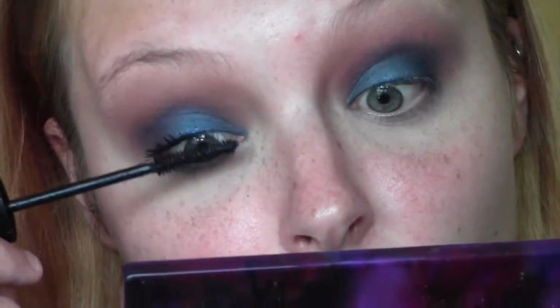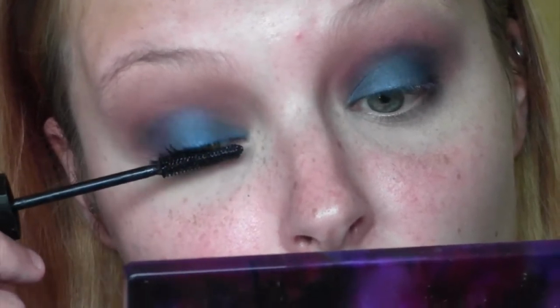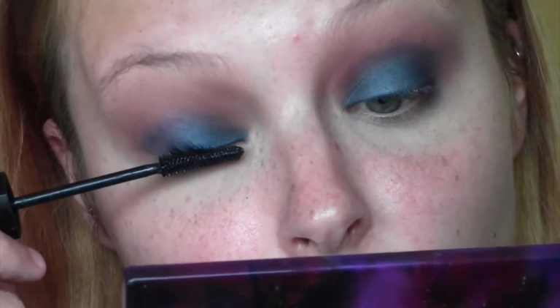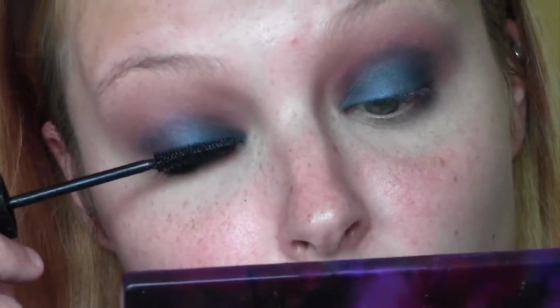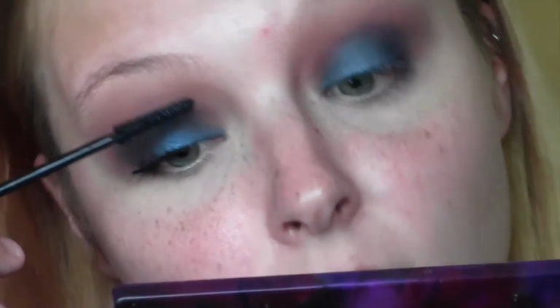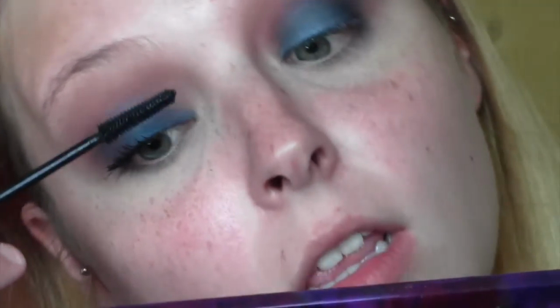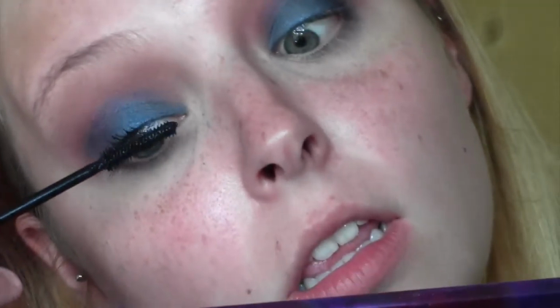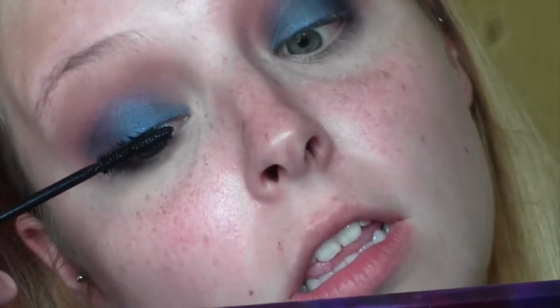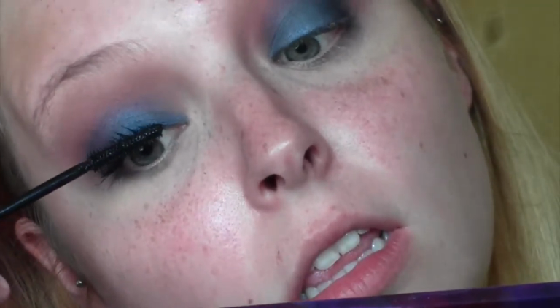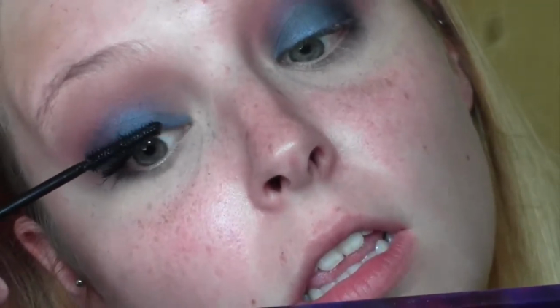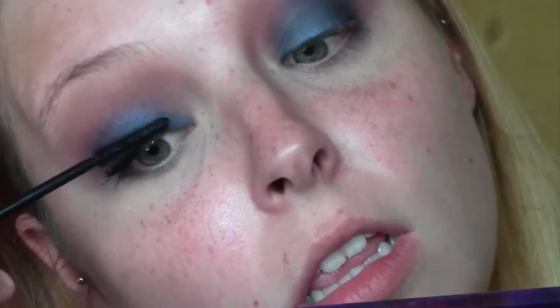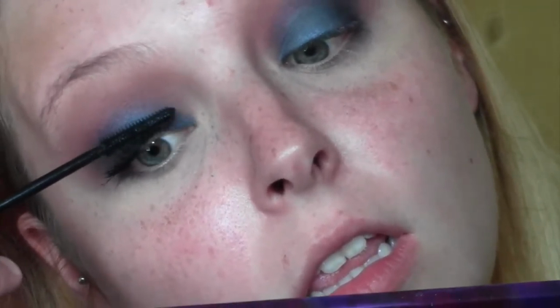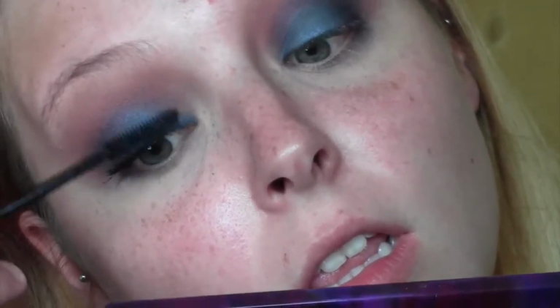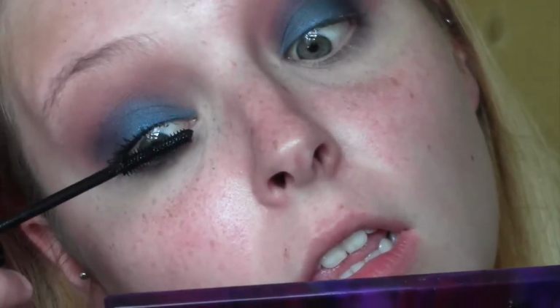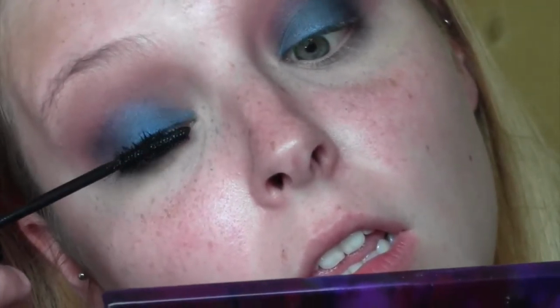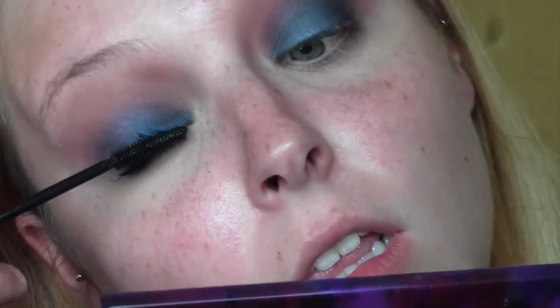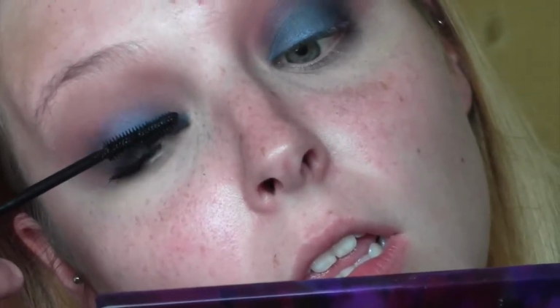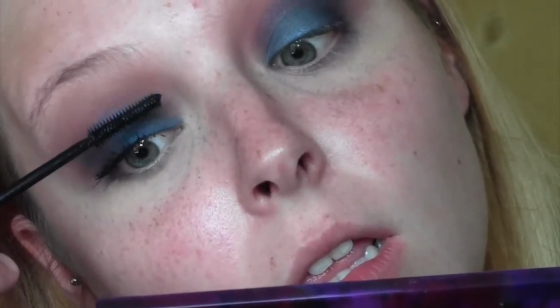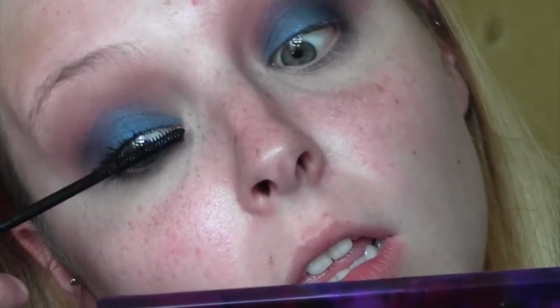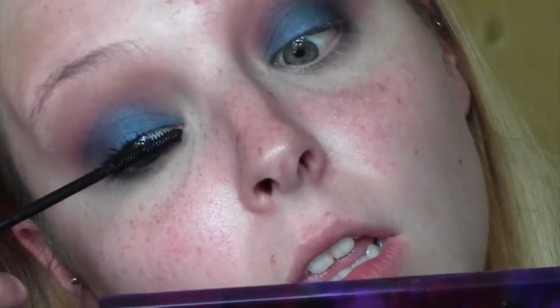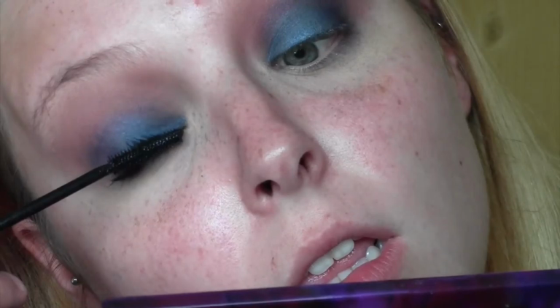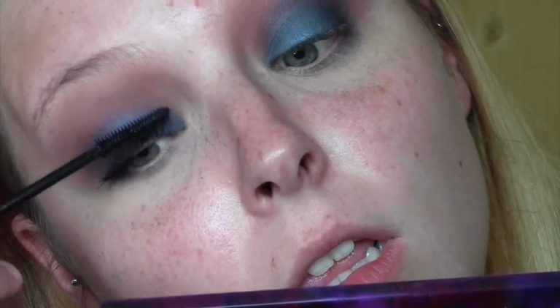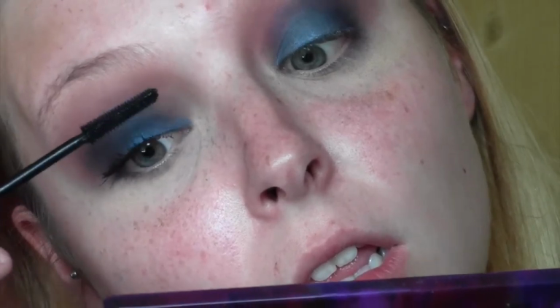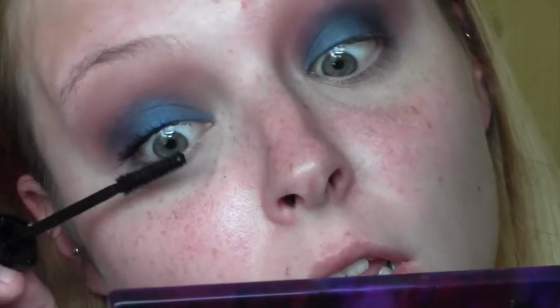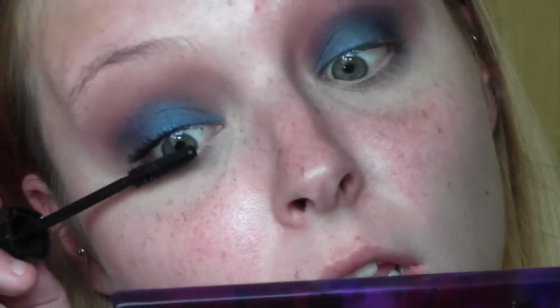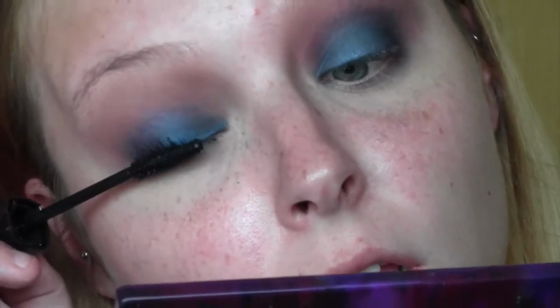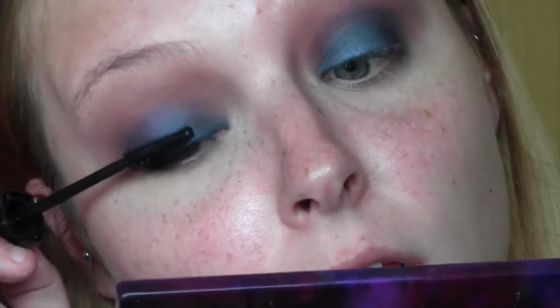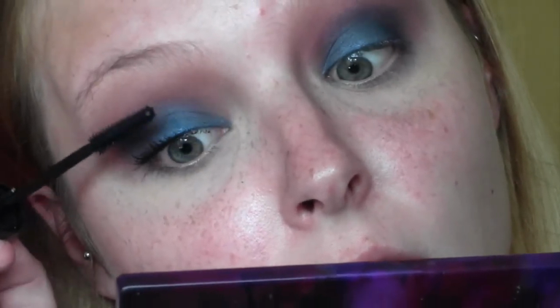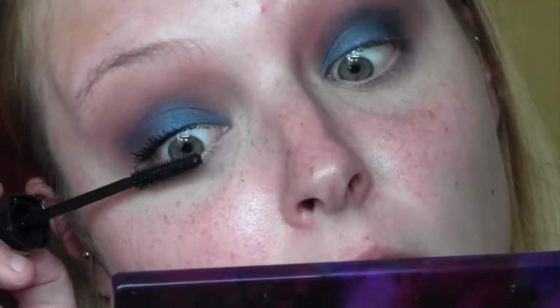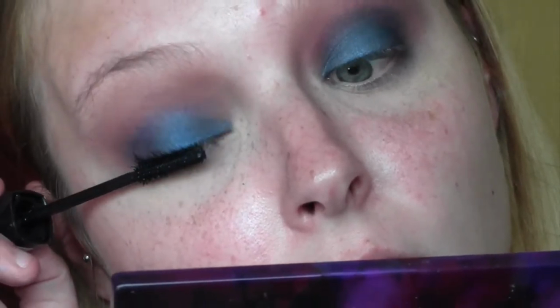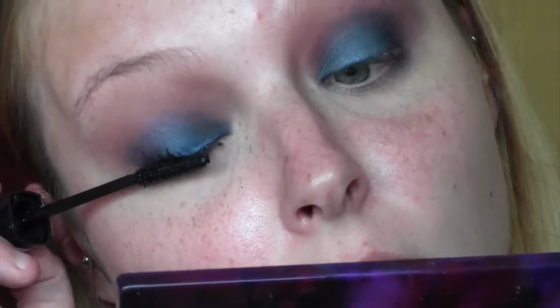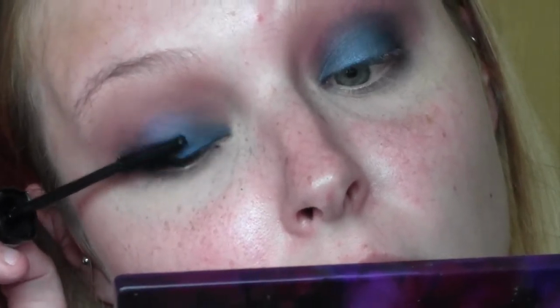Fake eyelashes are always optional, but I think with a look like this they really complete it.